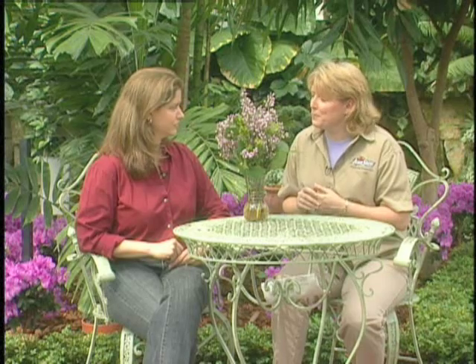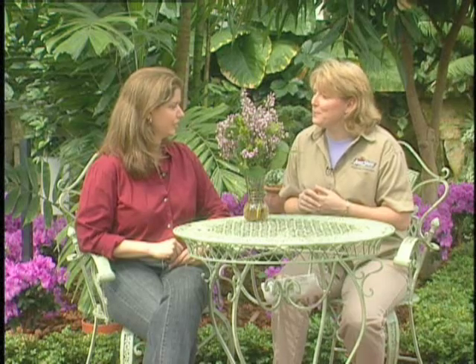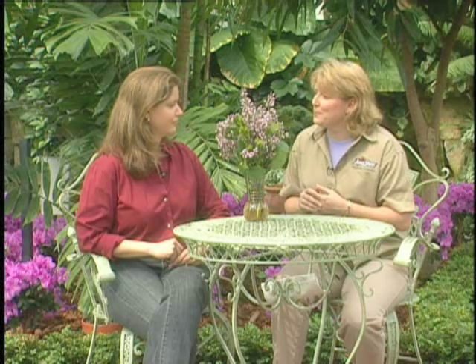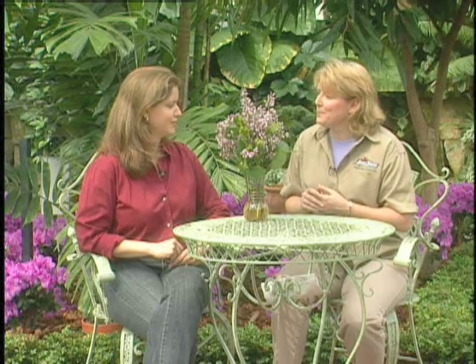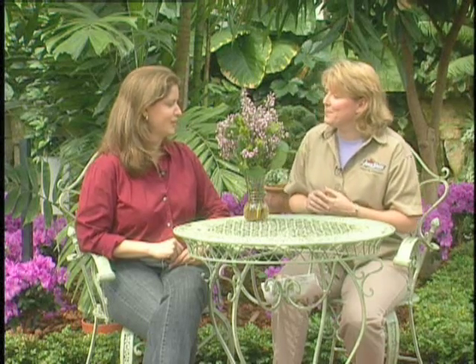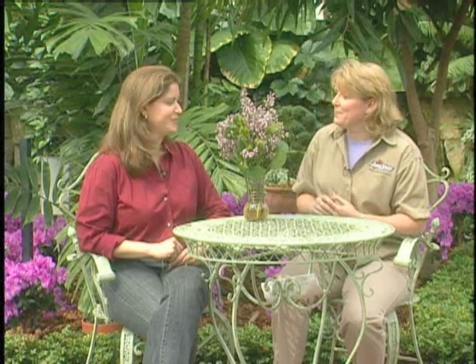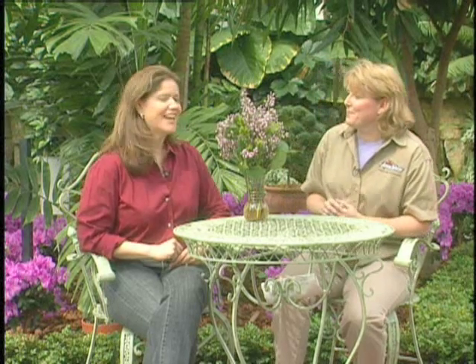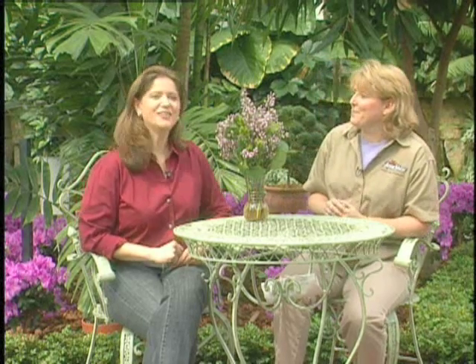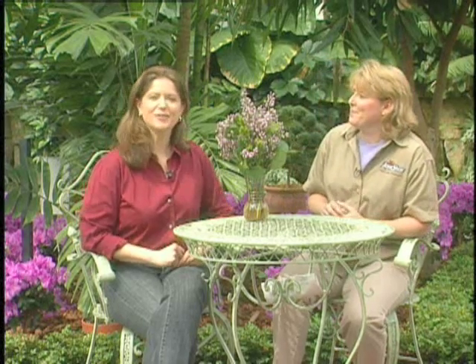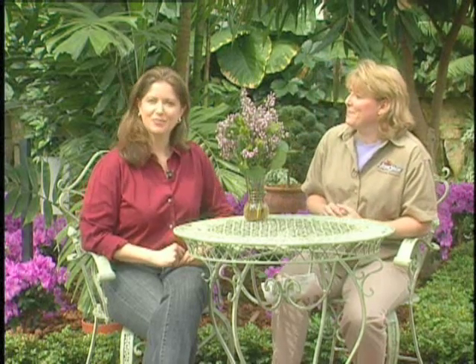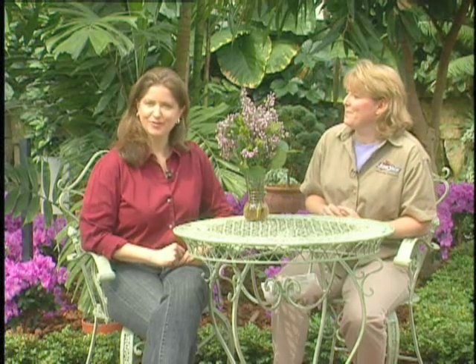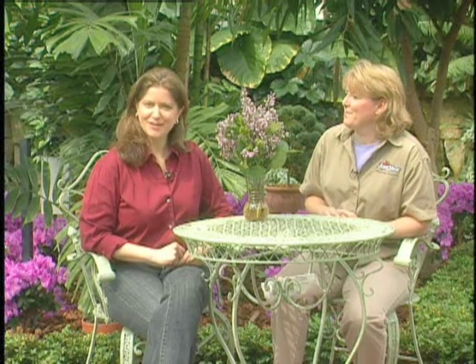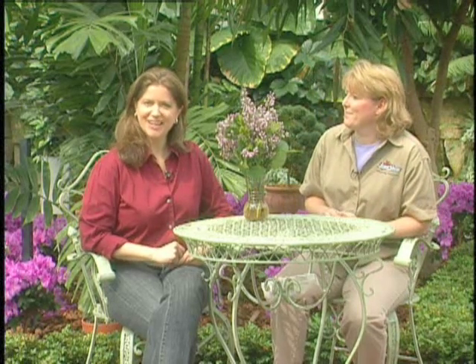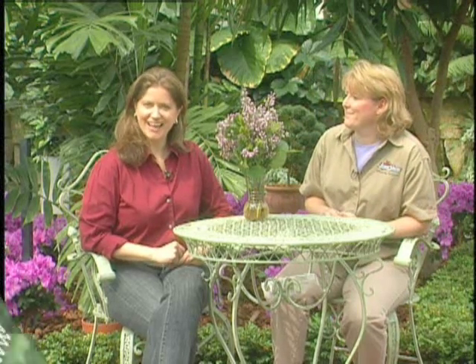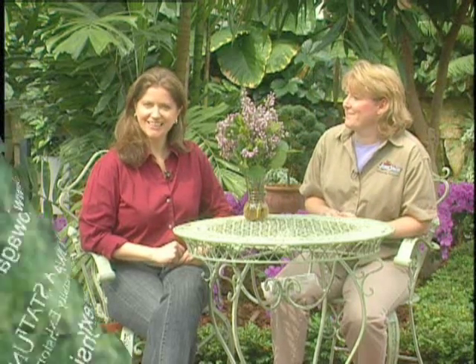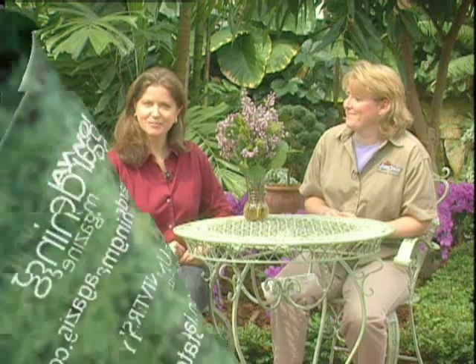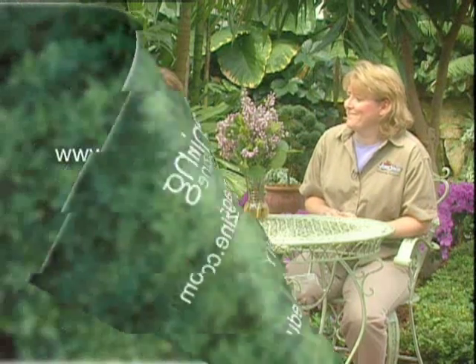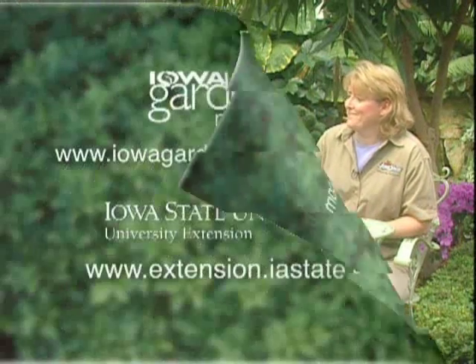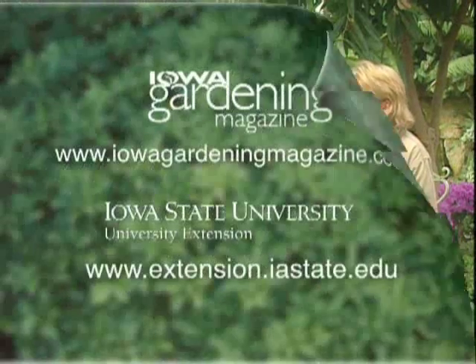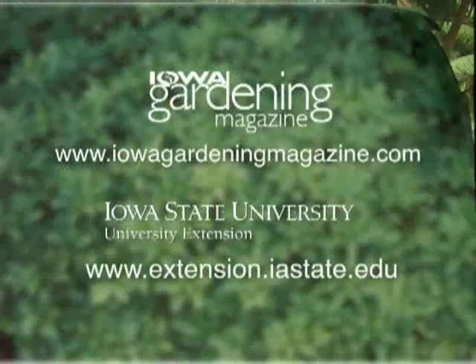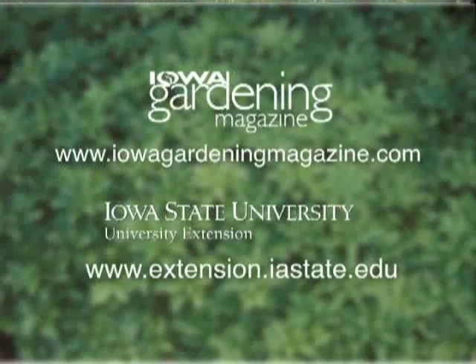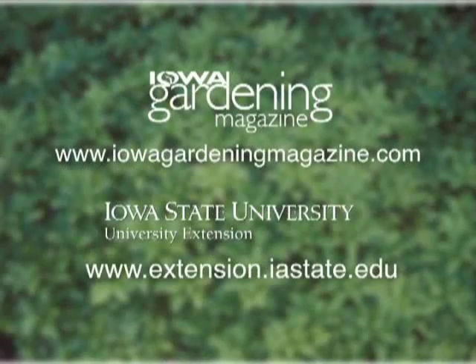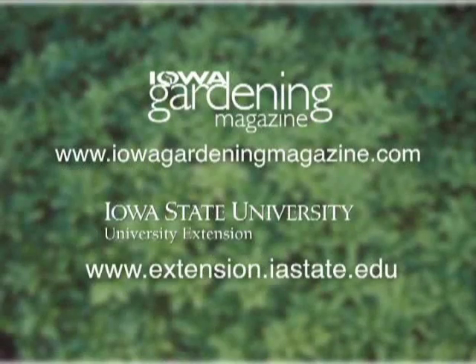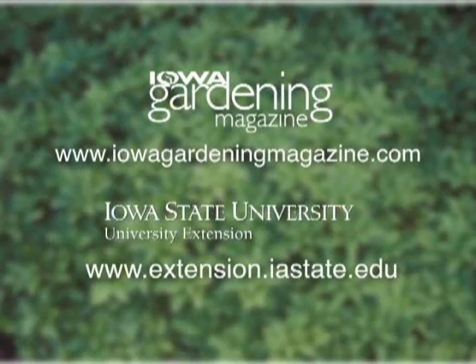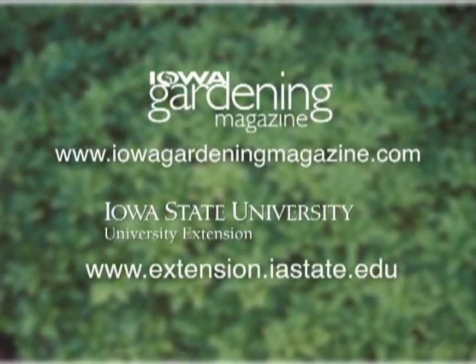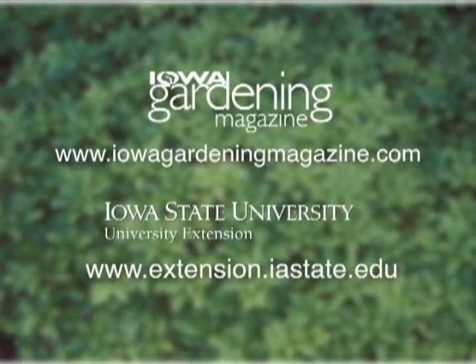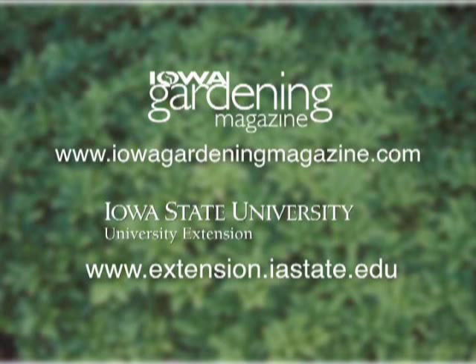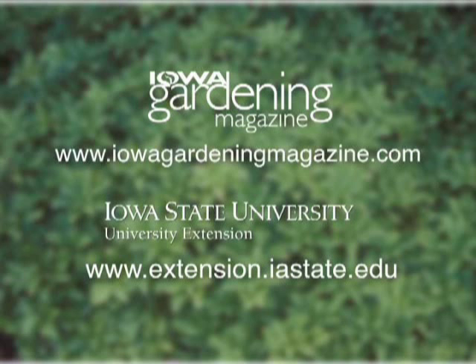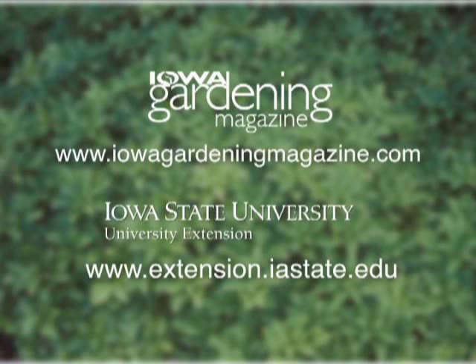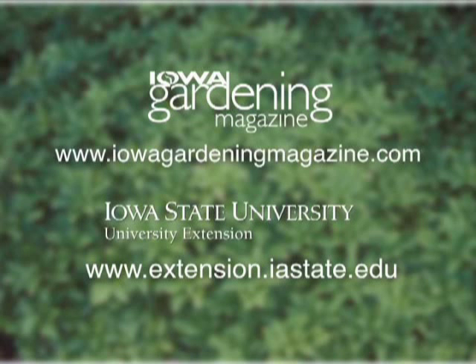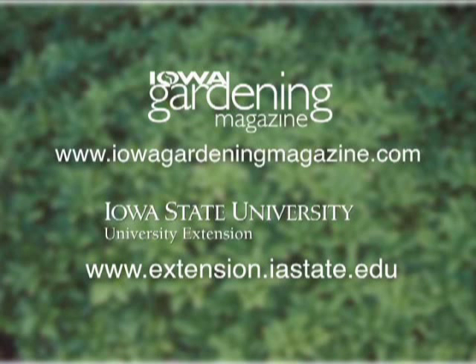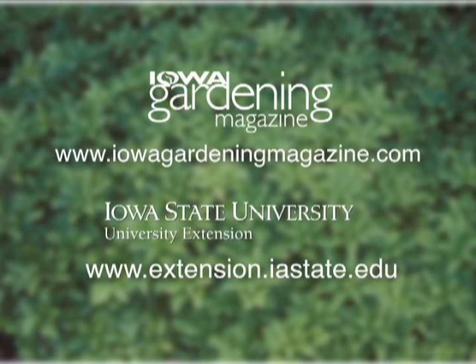Good to know. If you'd like more information on lilacs, be sure to log on to our website. For Gardening in the Zone, I'm Liz Gilman.